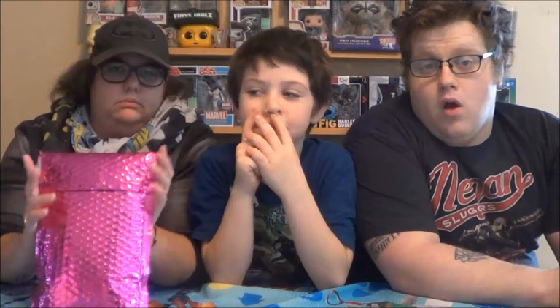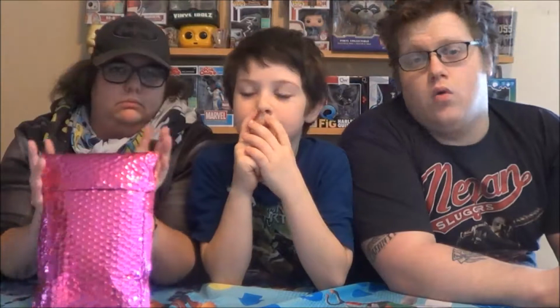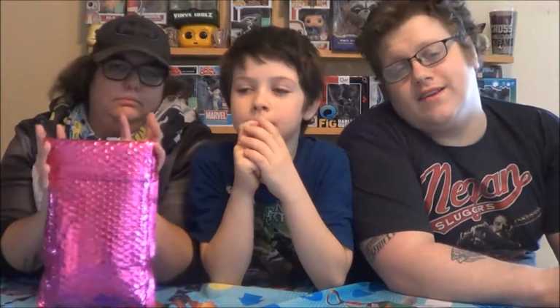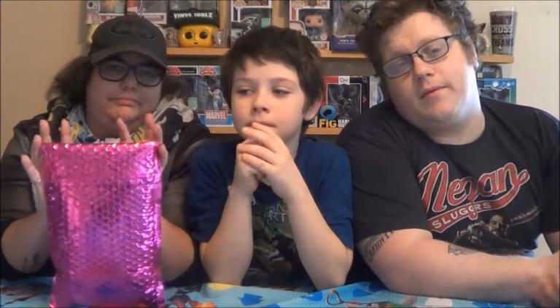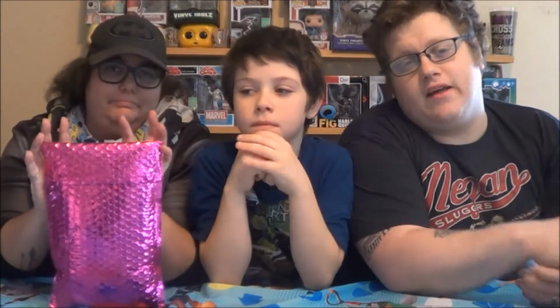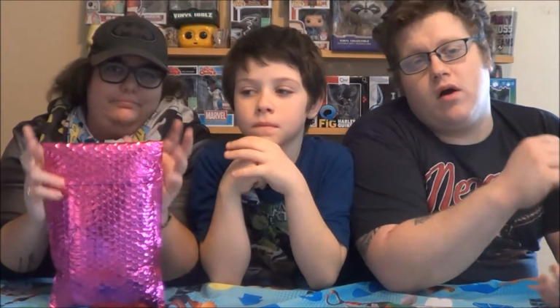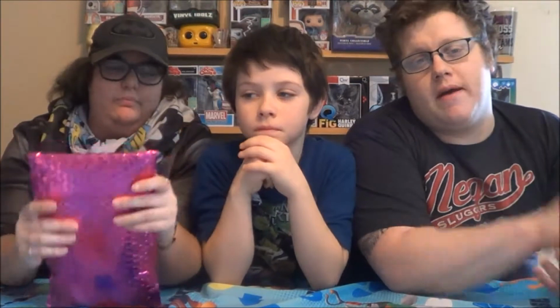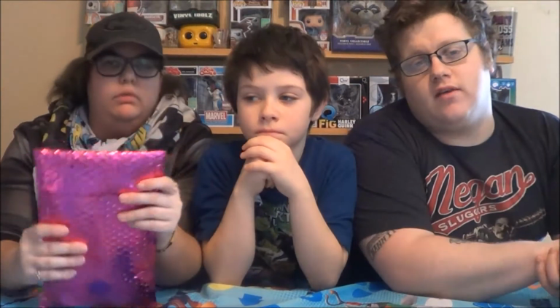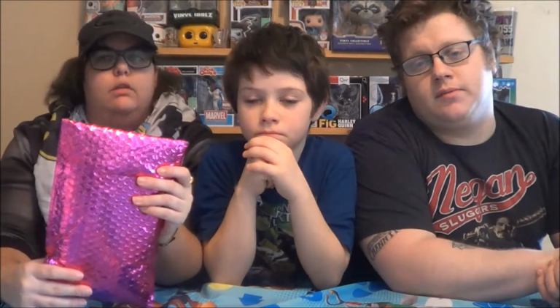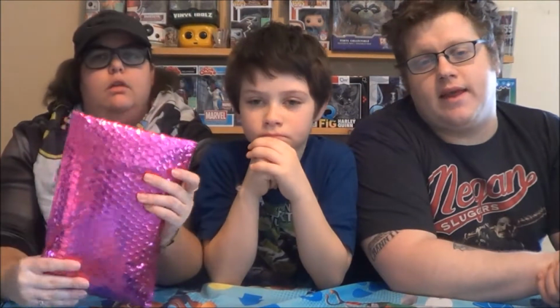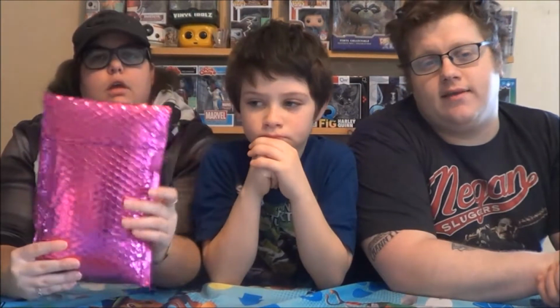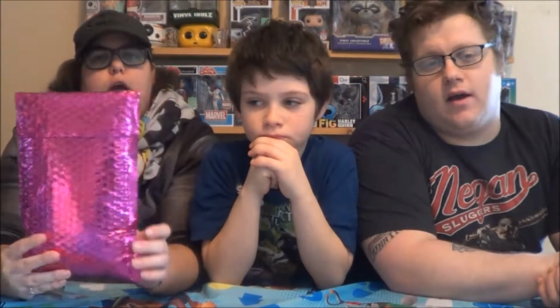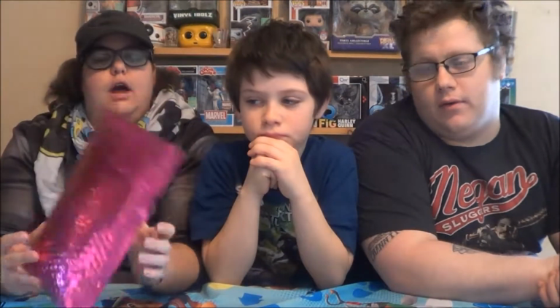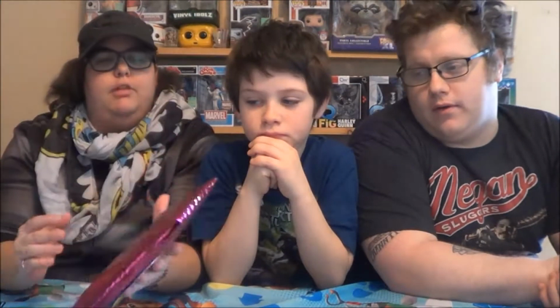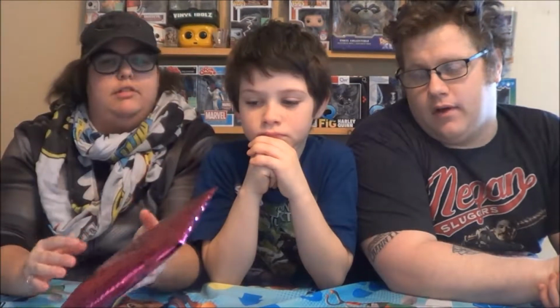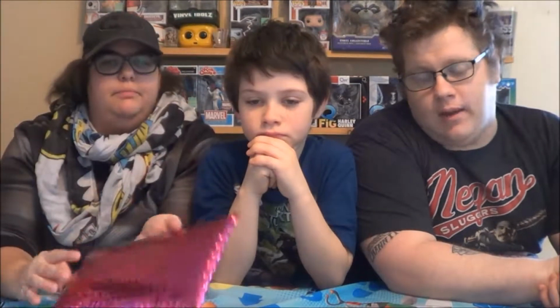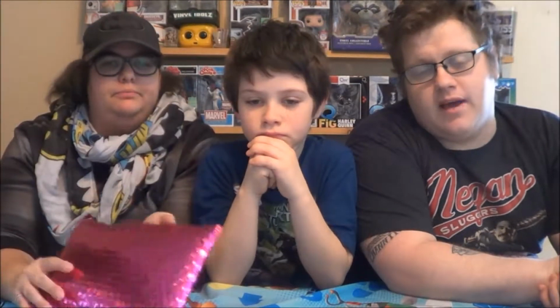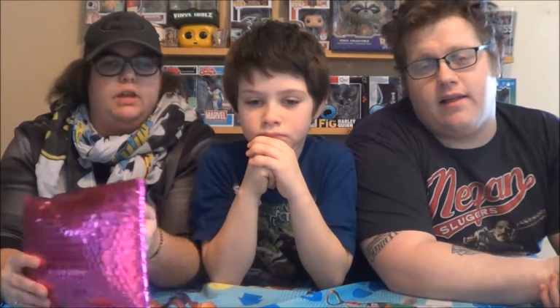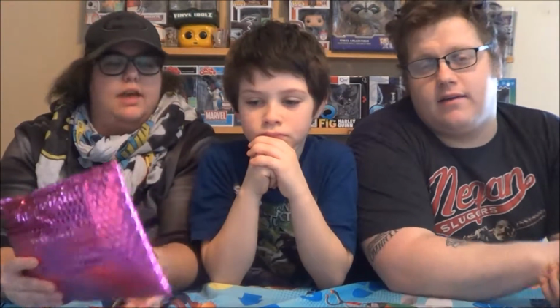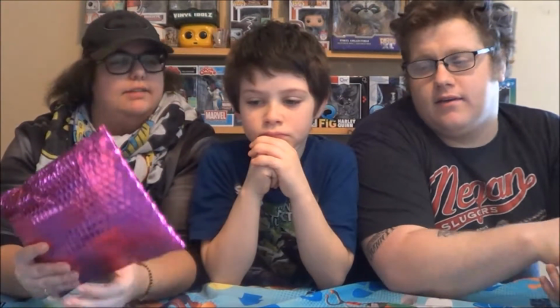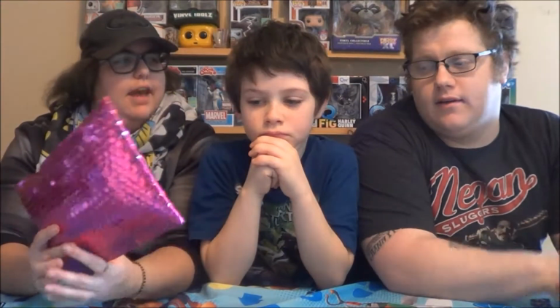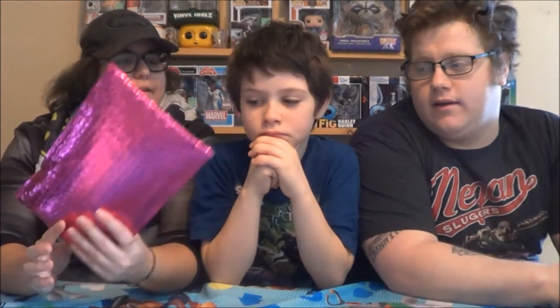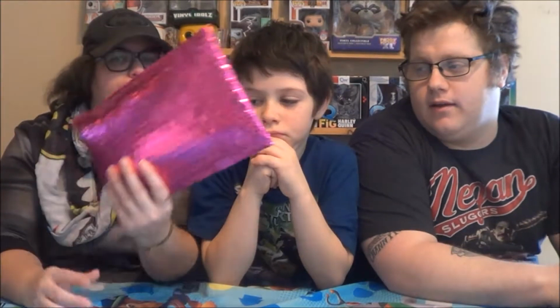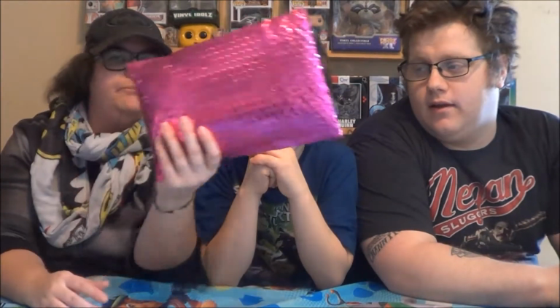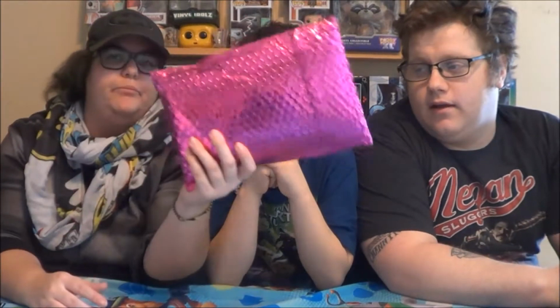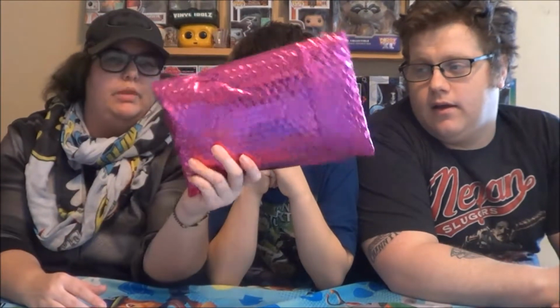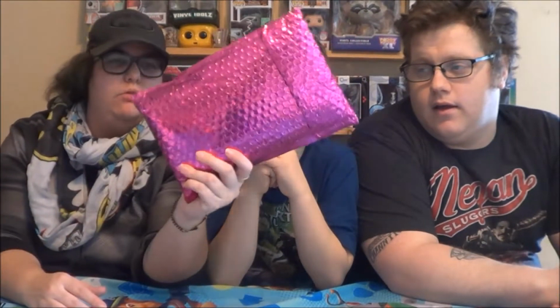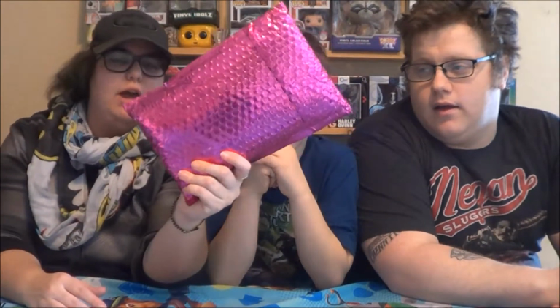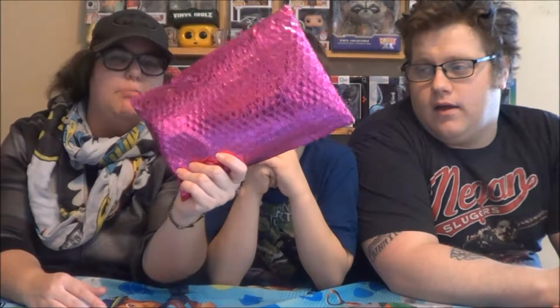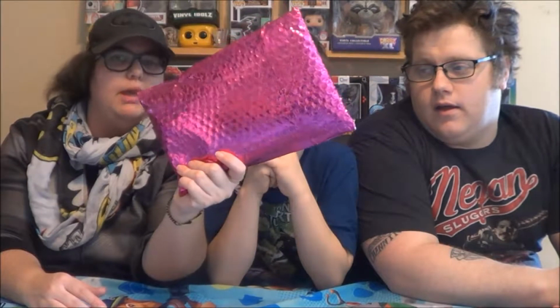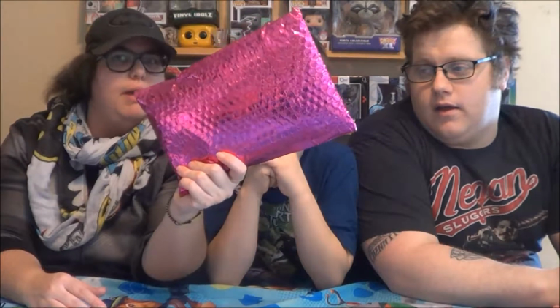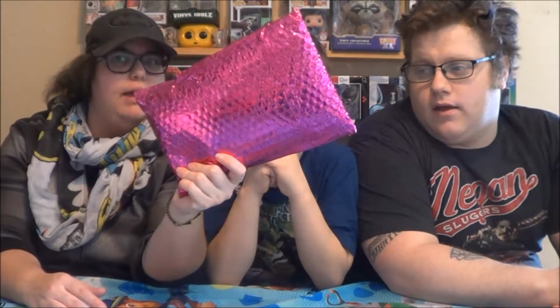What's up guys? Welcome back to Ultimate Geek Zone. I'm Lindsay. I'm Tyler. And today we've got a pink bag.